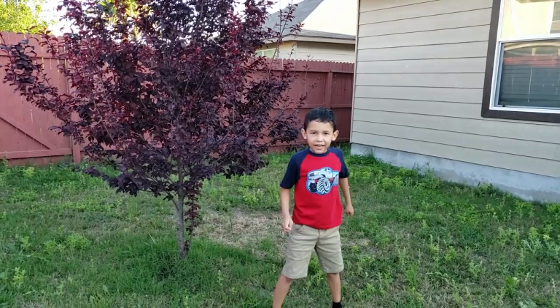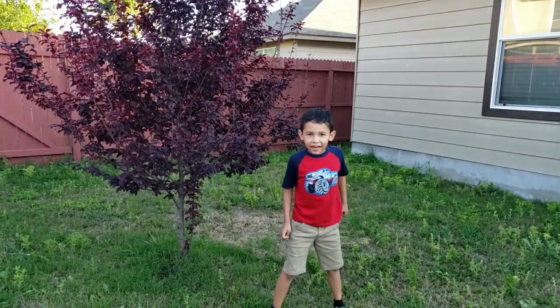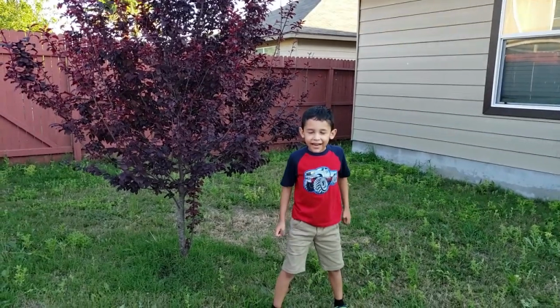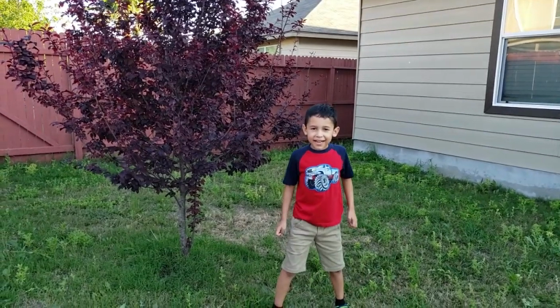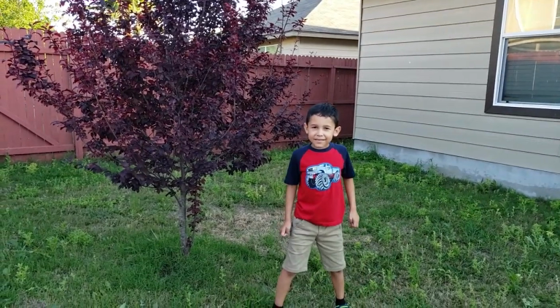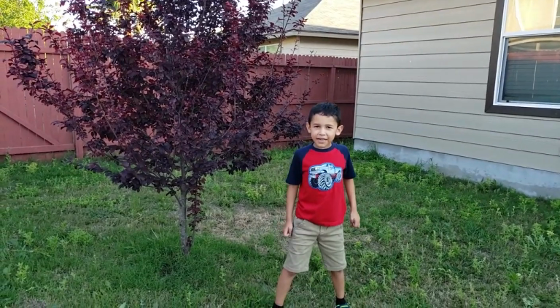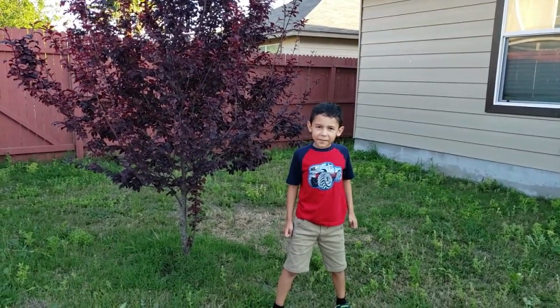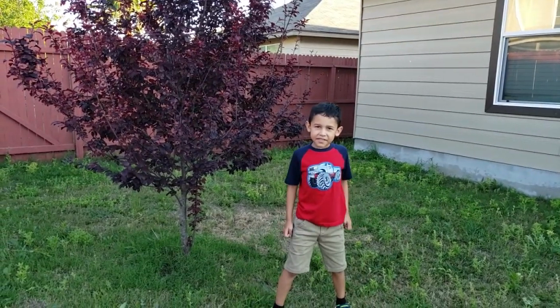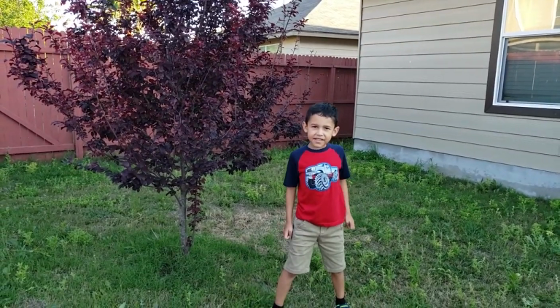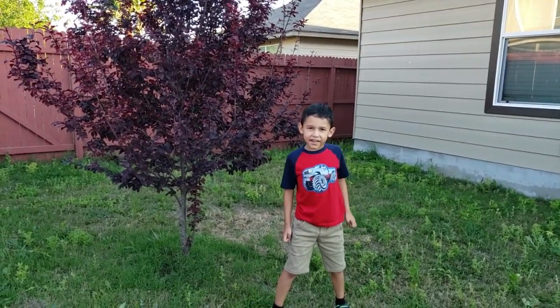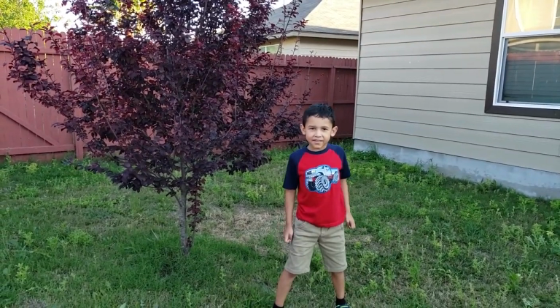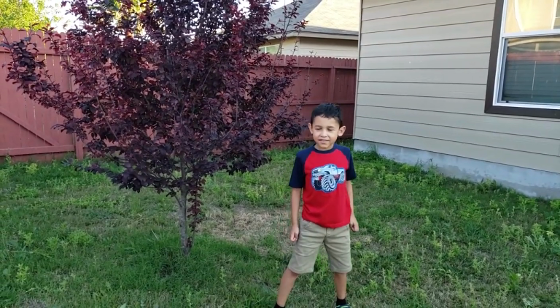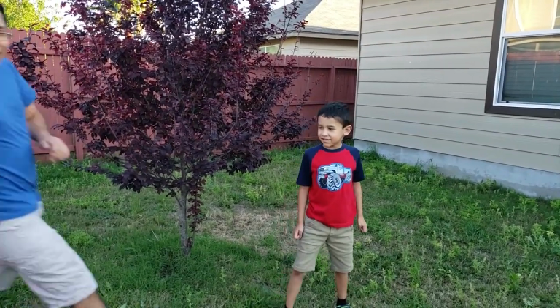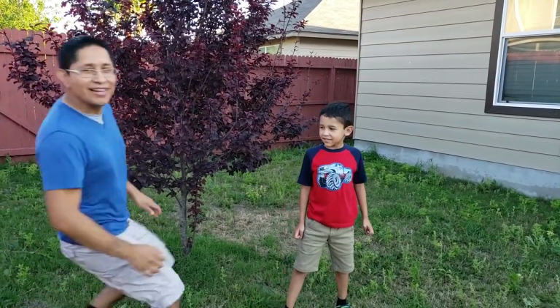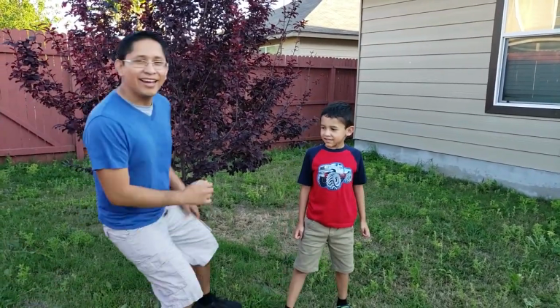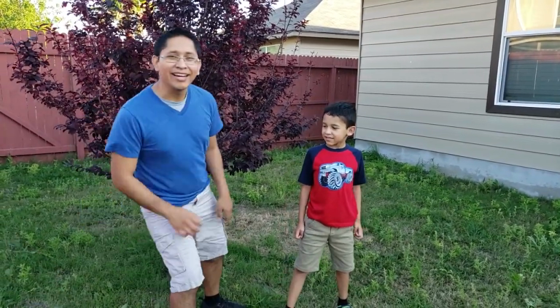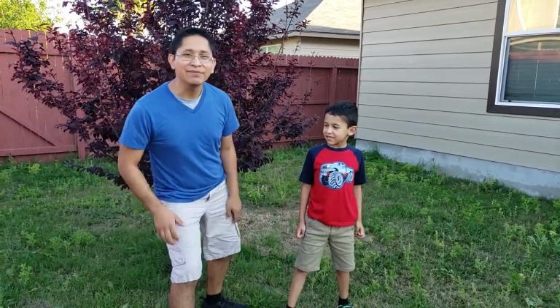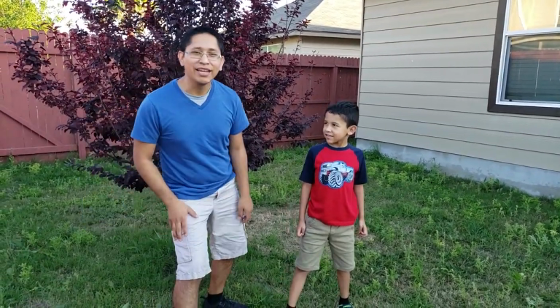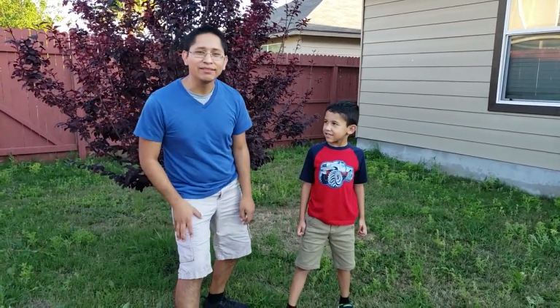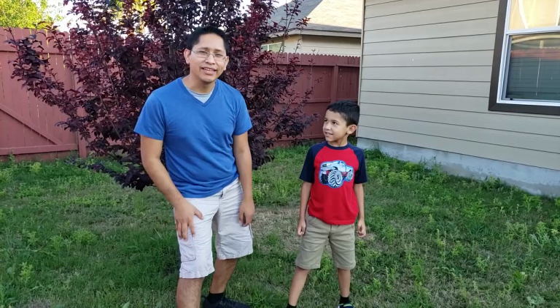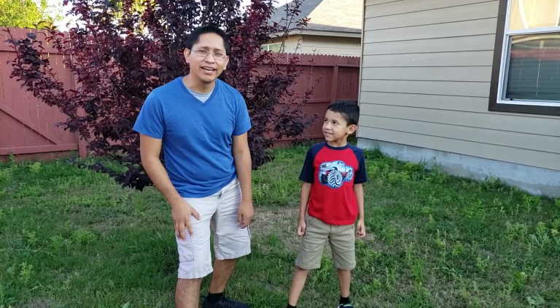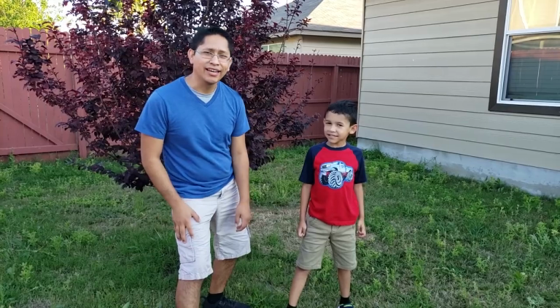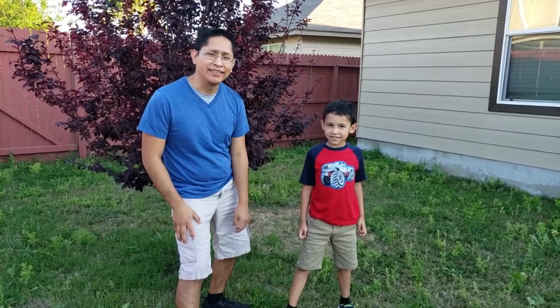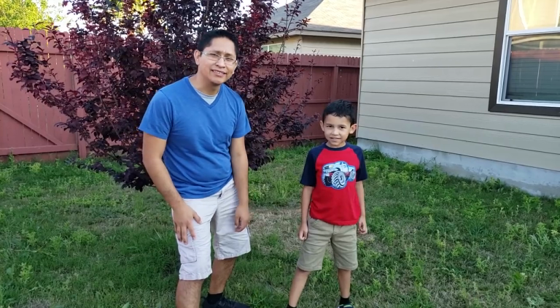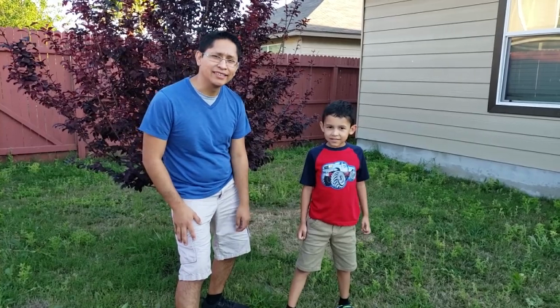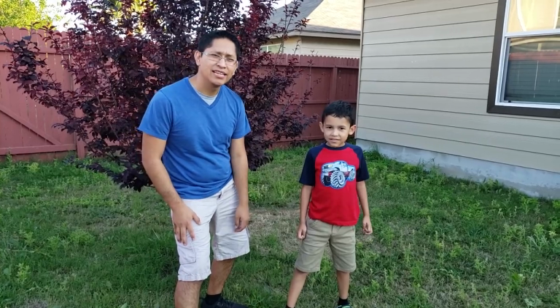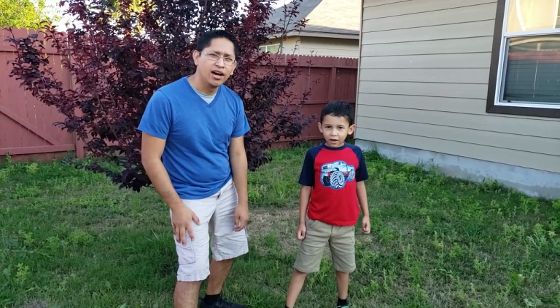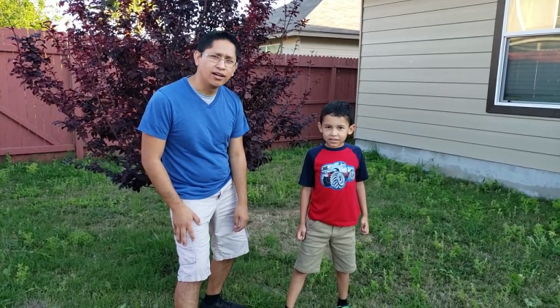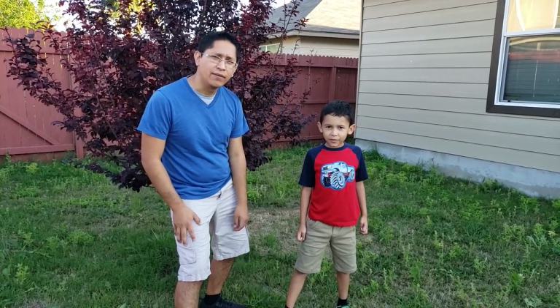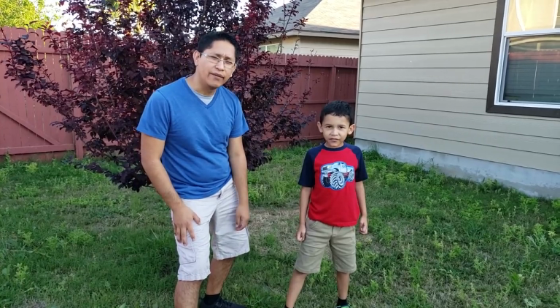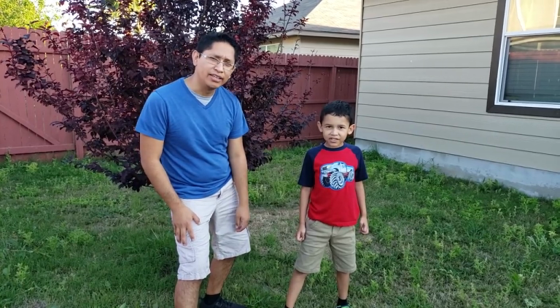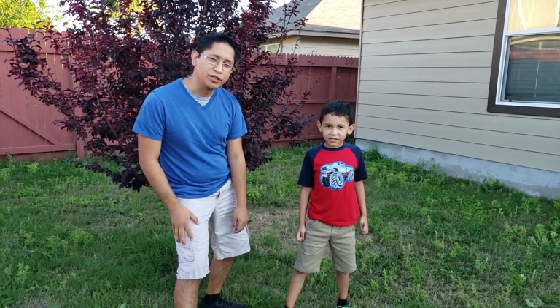Hi guys, my name is Eli. Hi guys, my name is Enoch and this is Awesome Adventures.